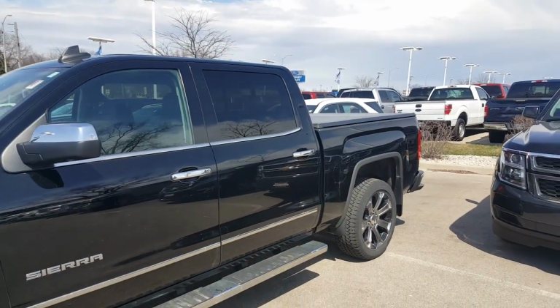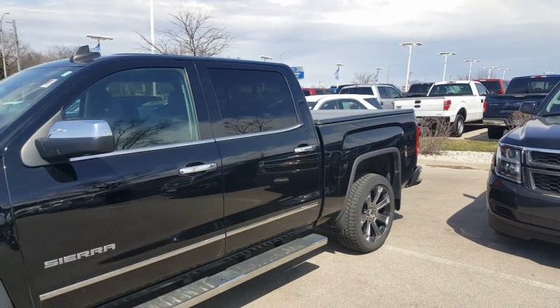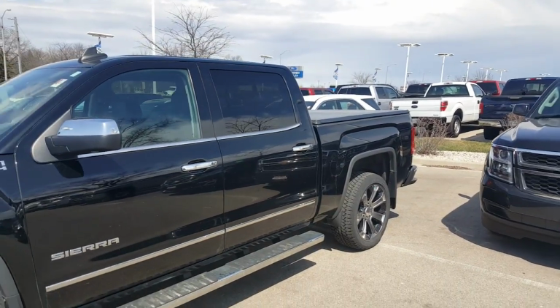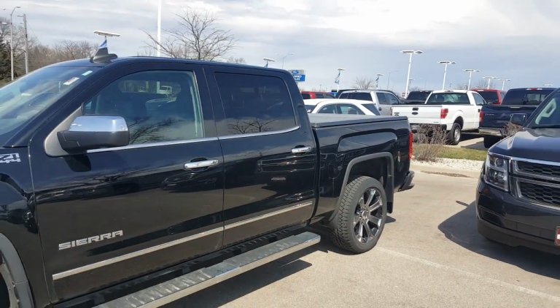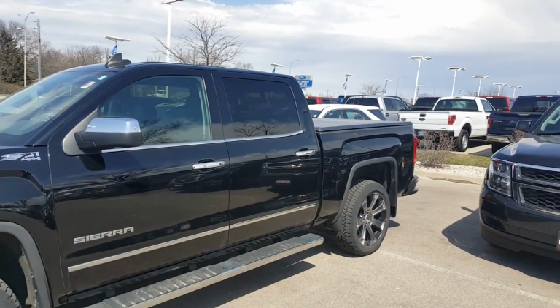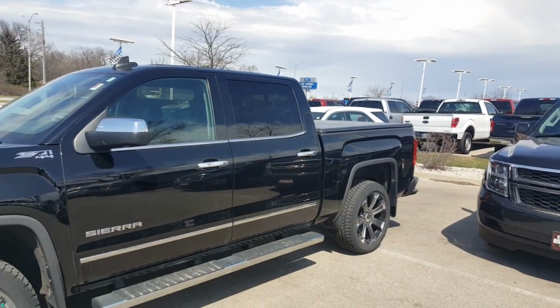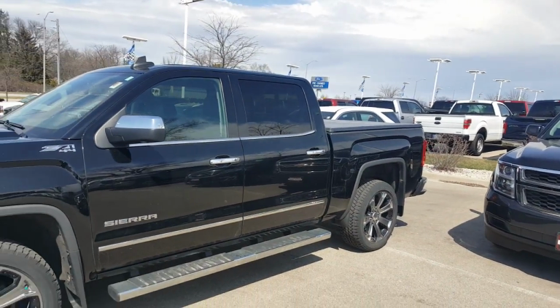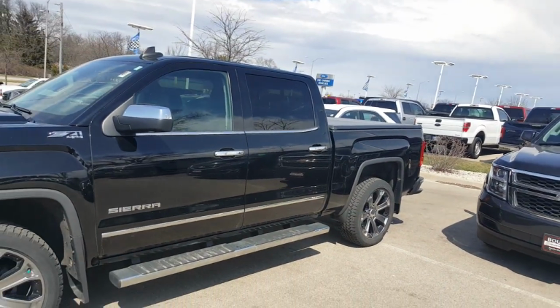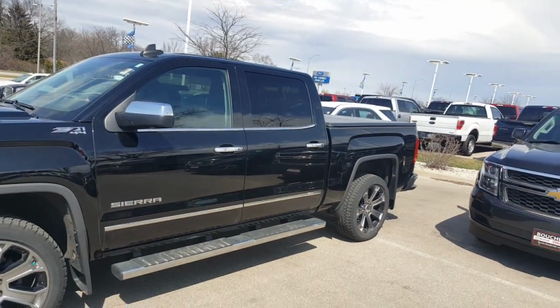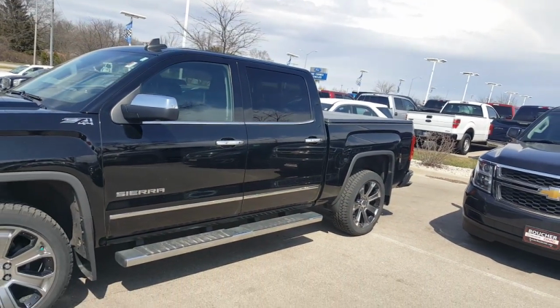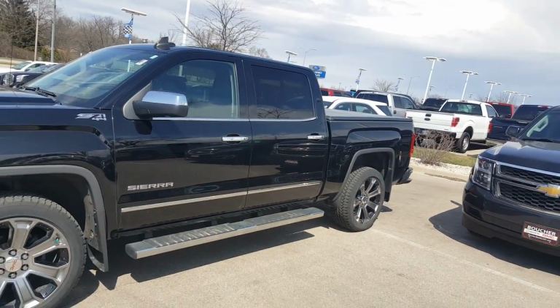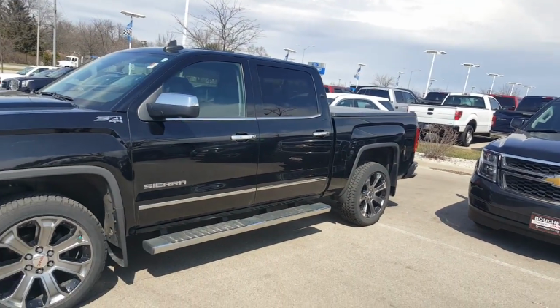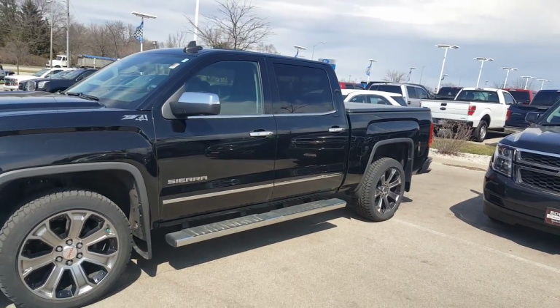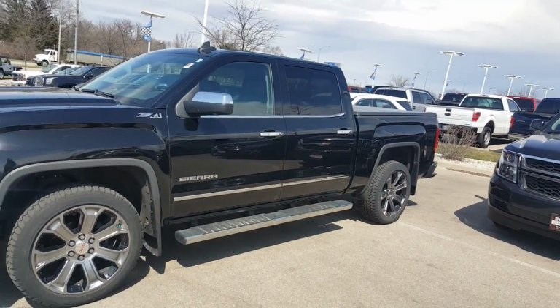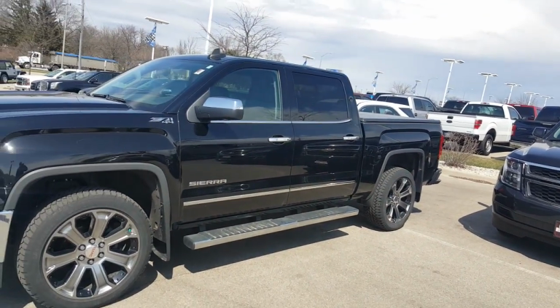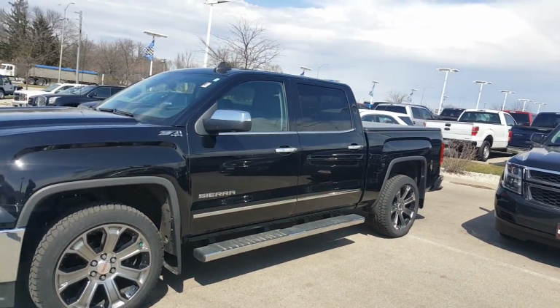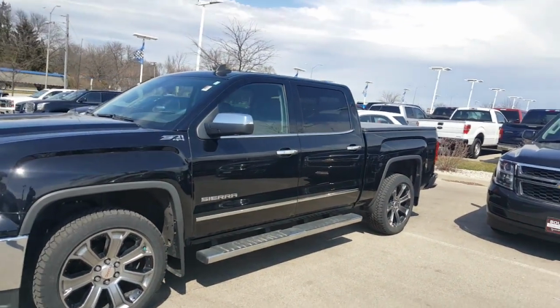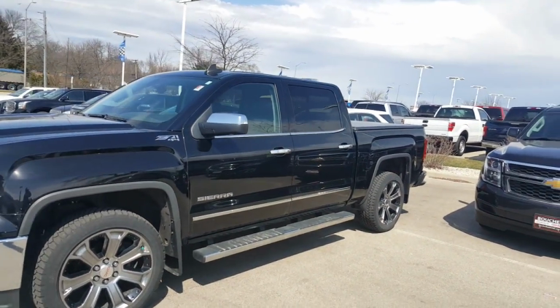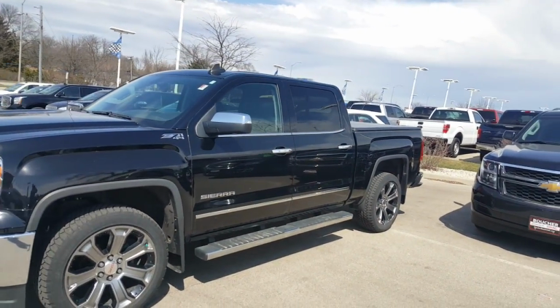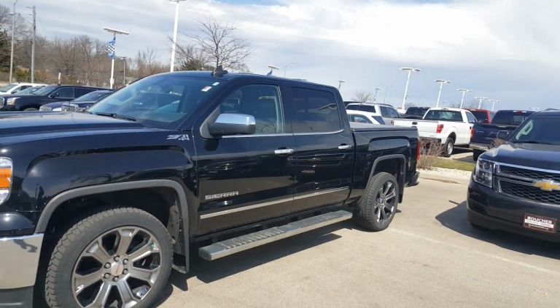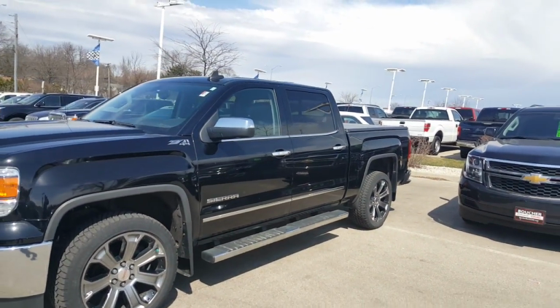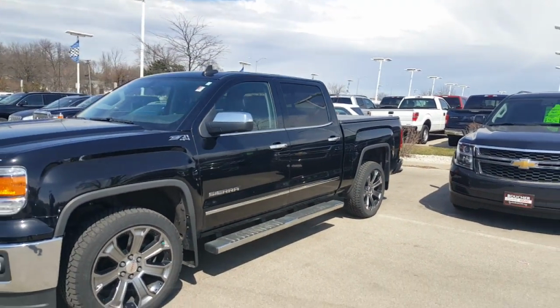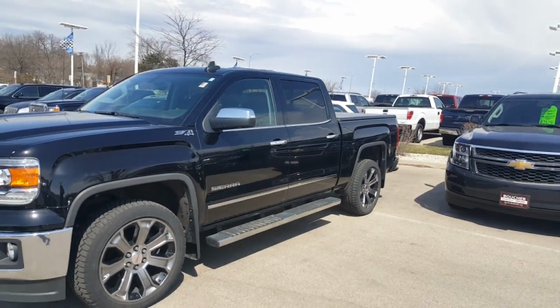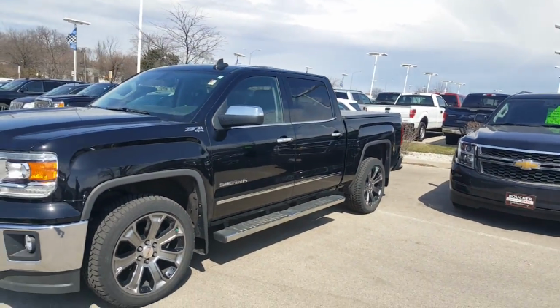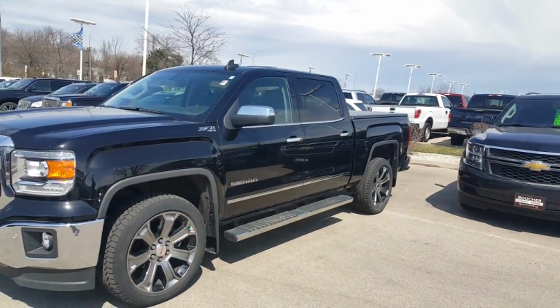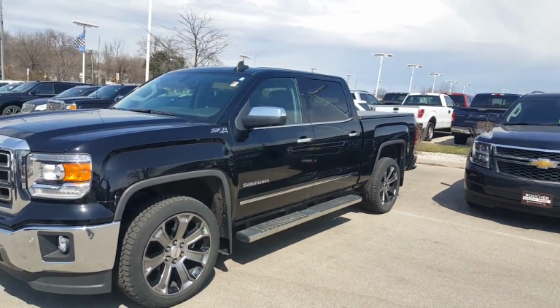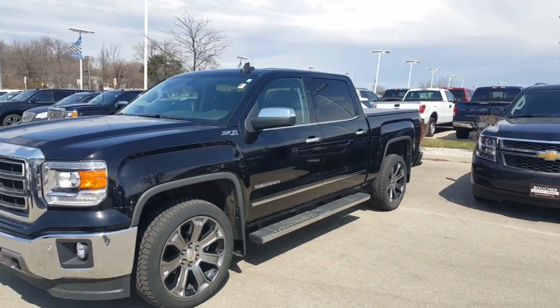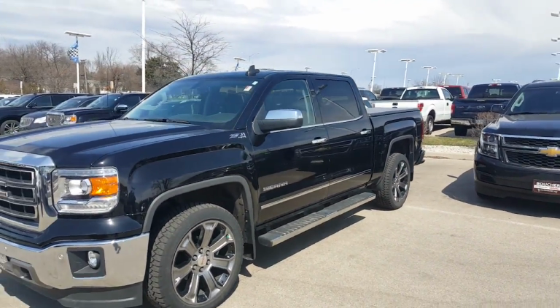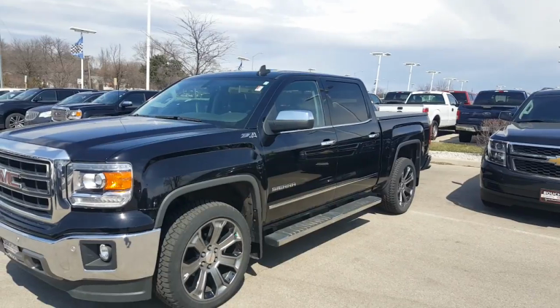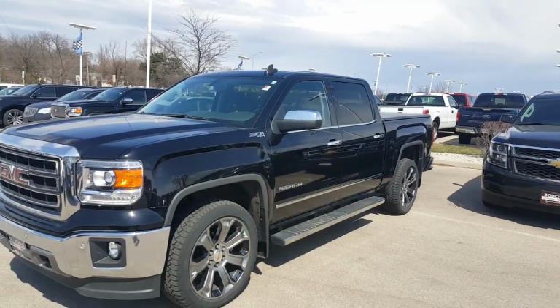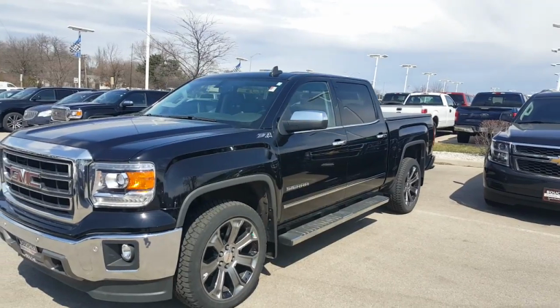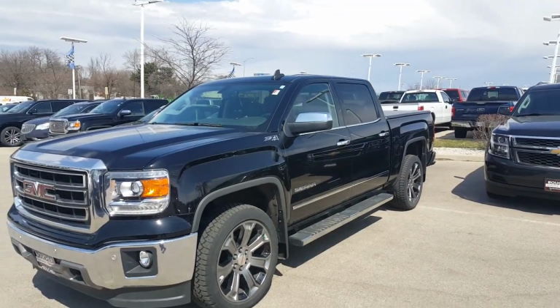Give me a call at 262-409-2600. Ask for Greg Prince at Boucher Buick GMC in Waukesha, Wisconsin. Talk to you soon, goodbye now.